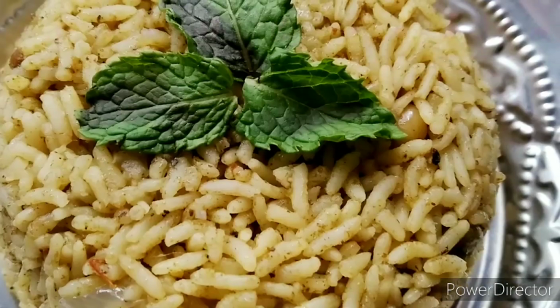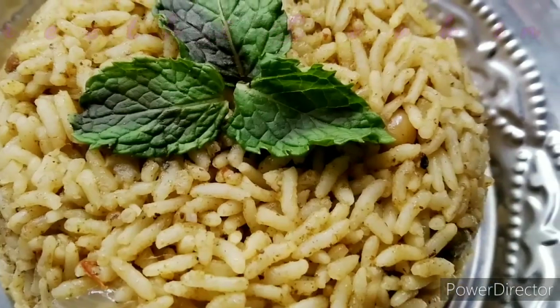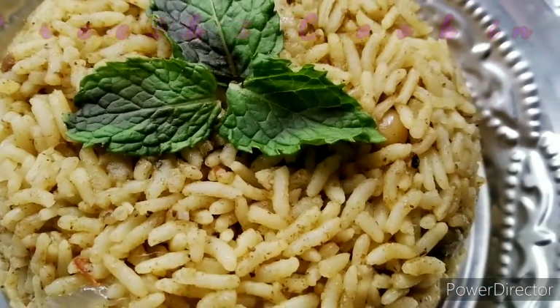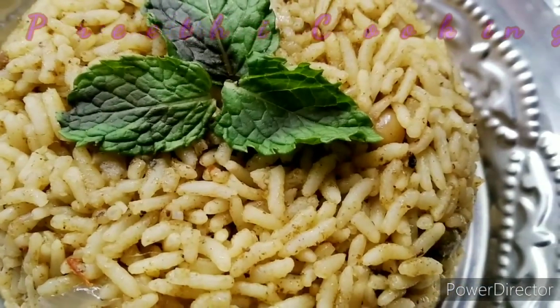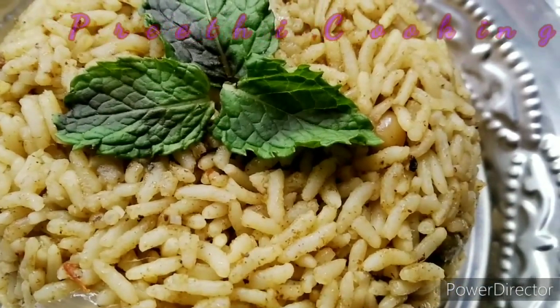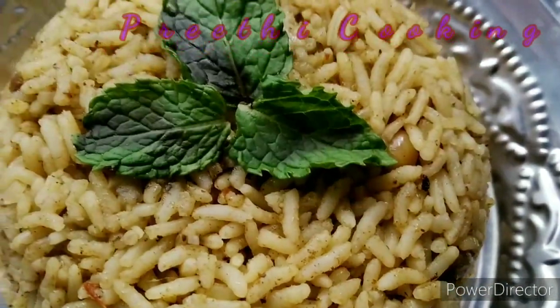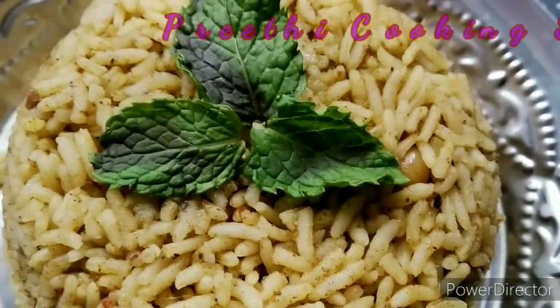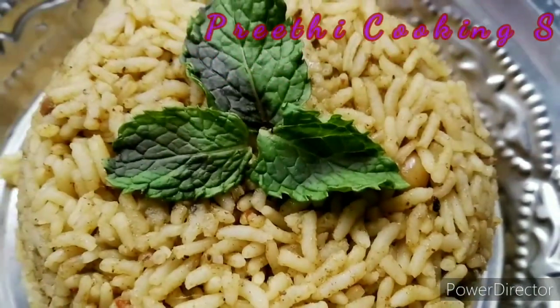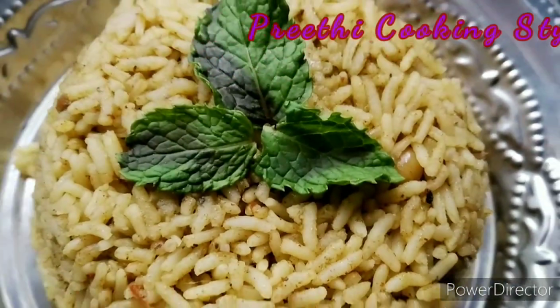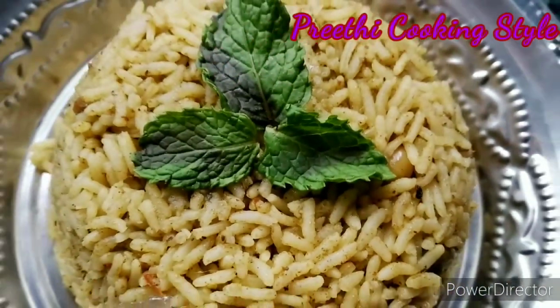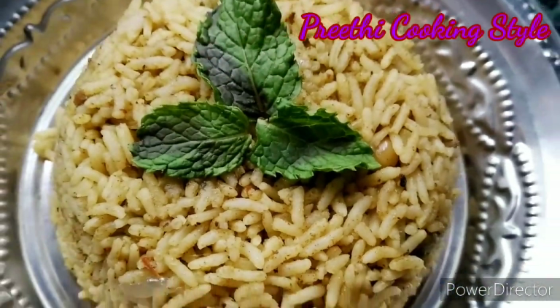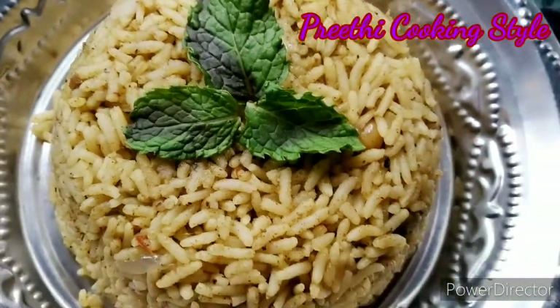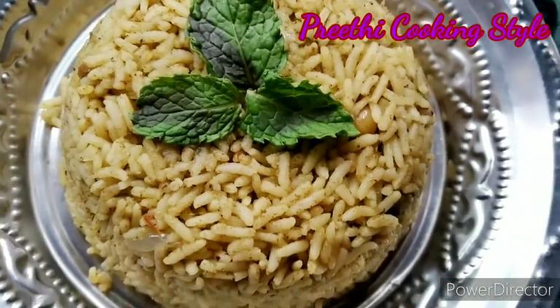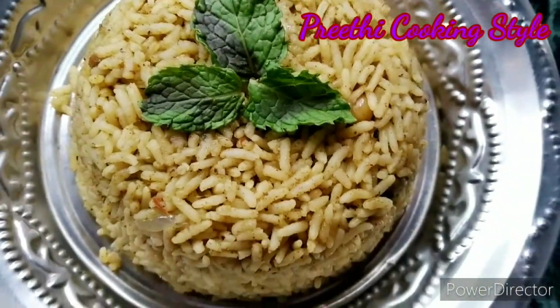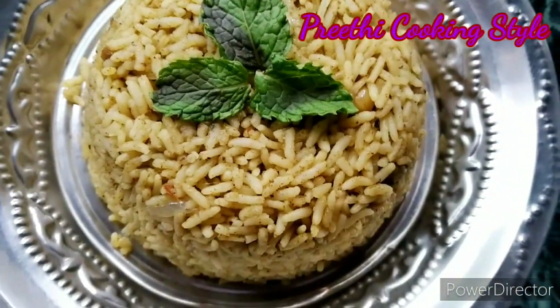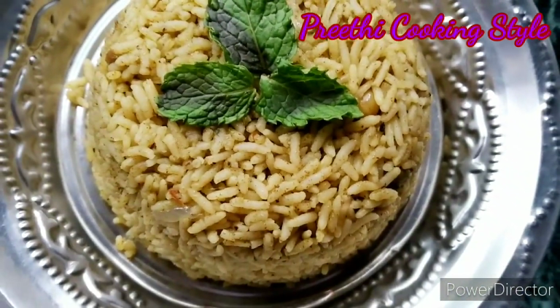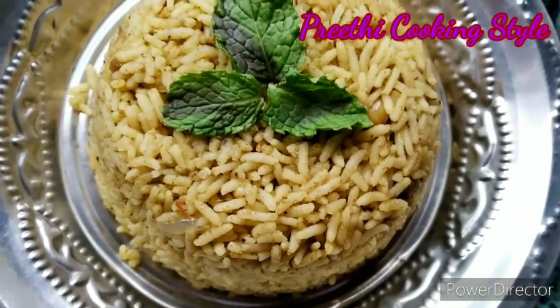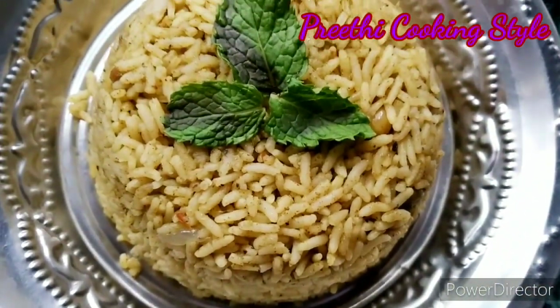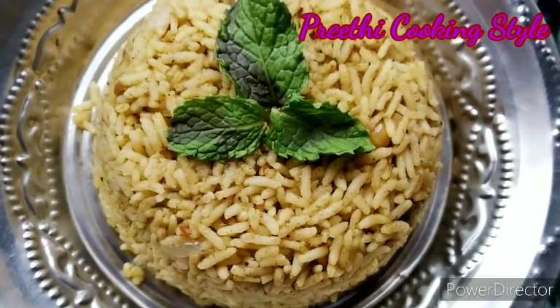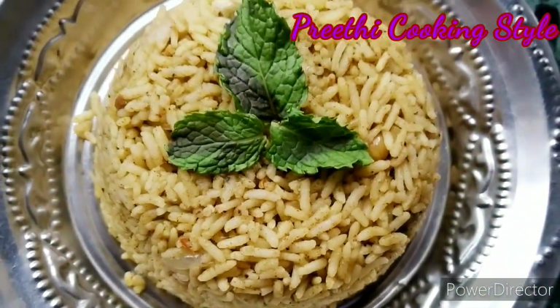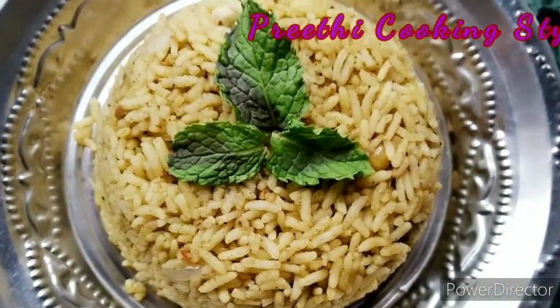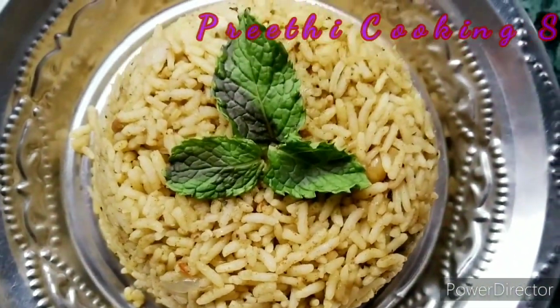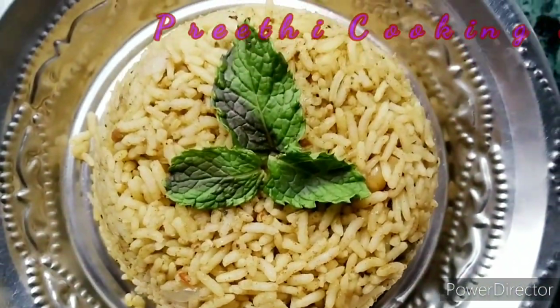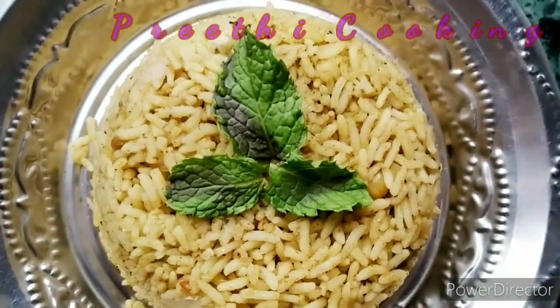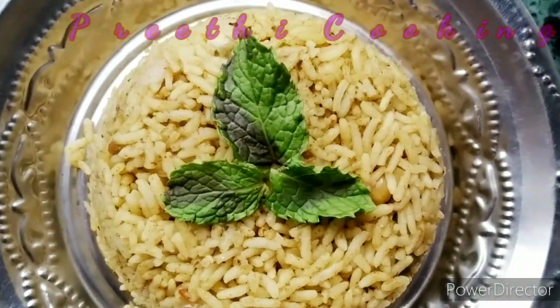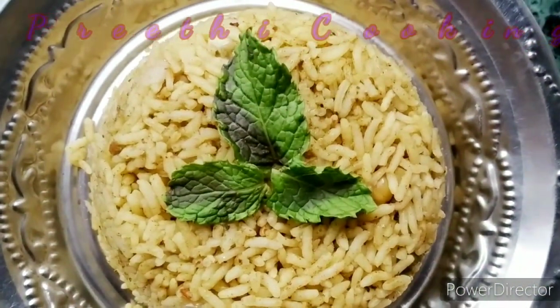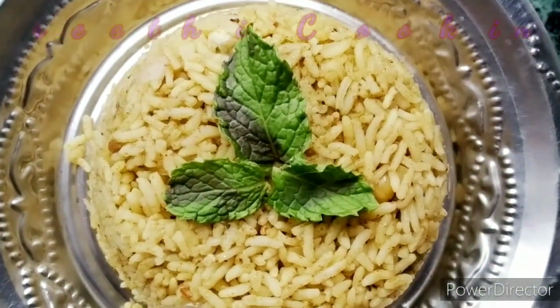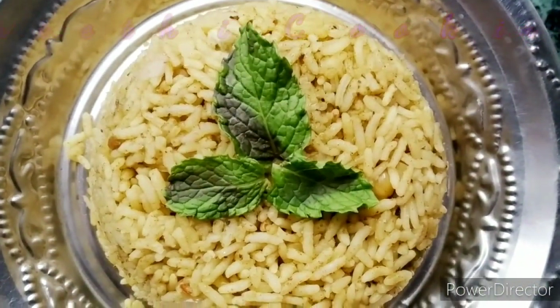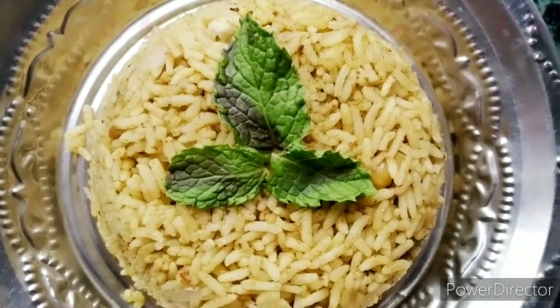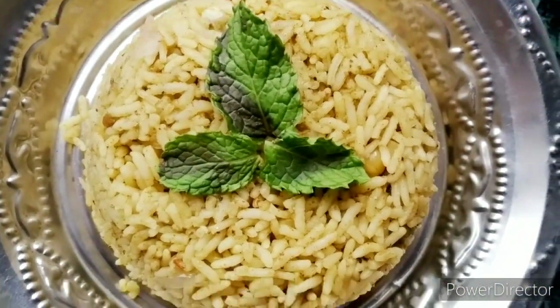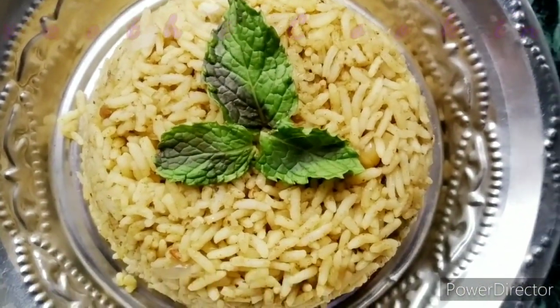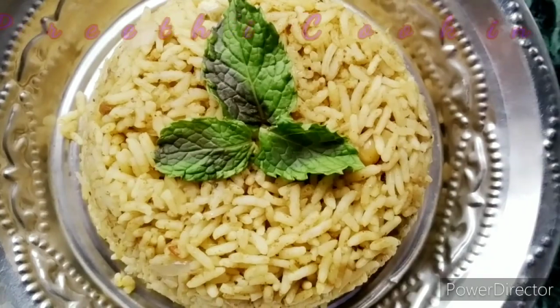Hi Friends! Today we are going to see how we are doing this video. This is a lot of taste.